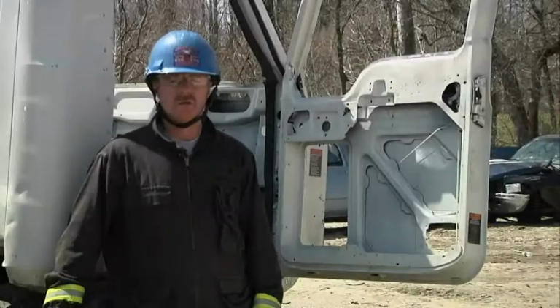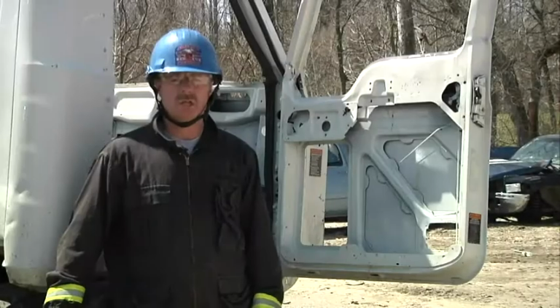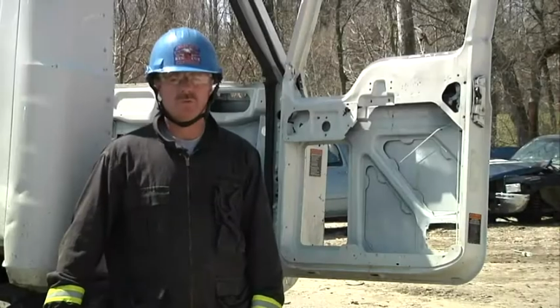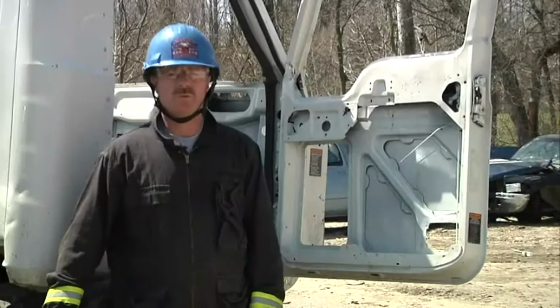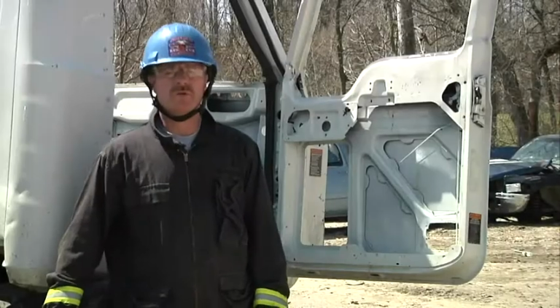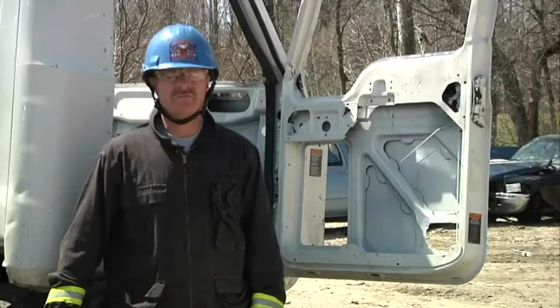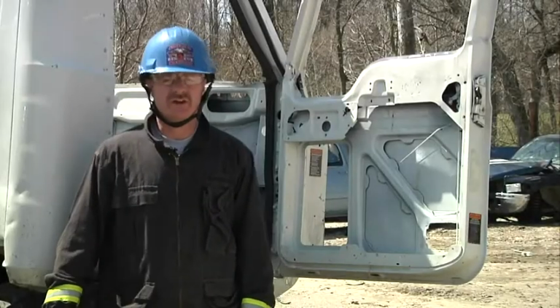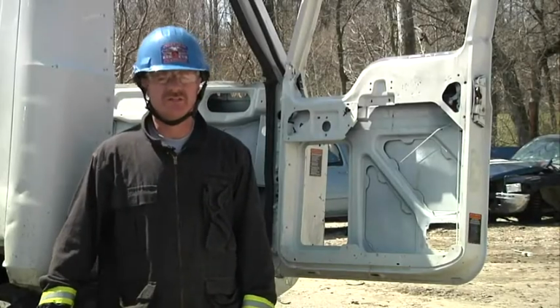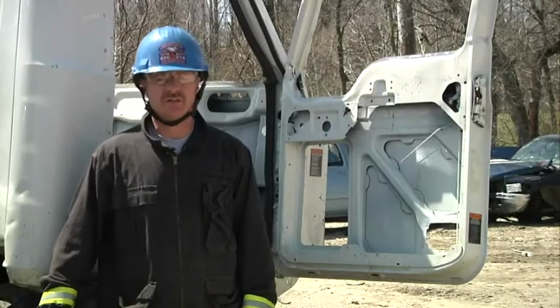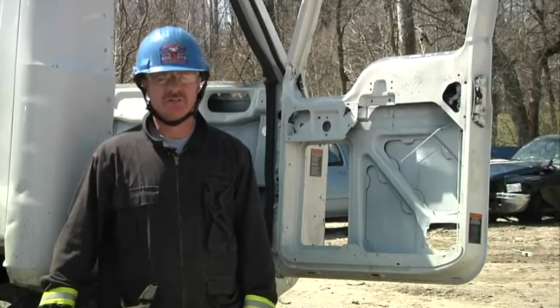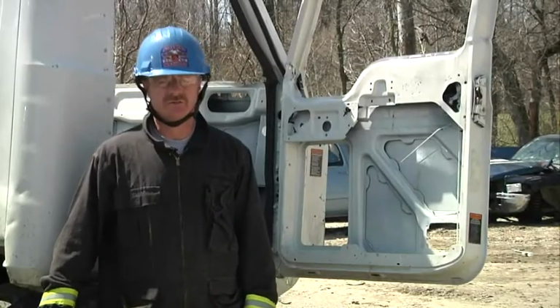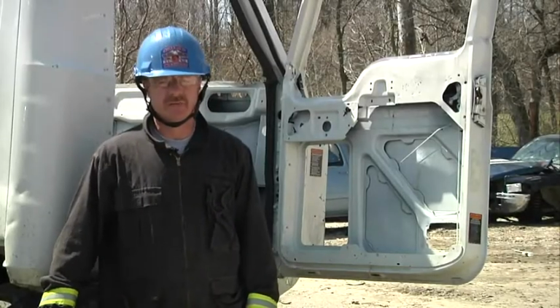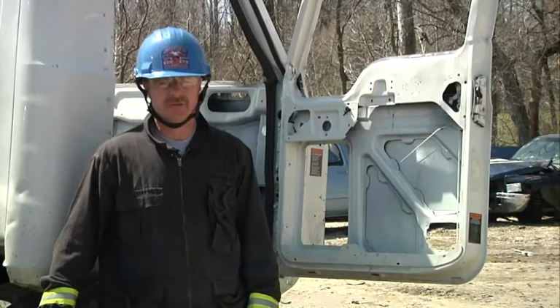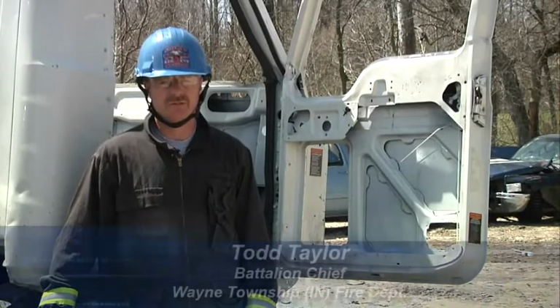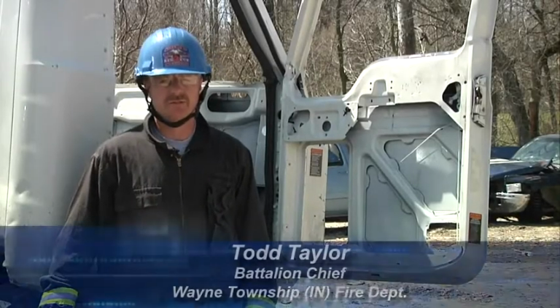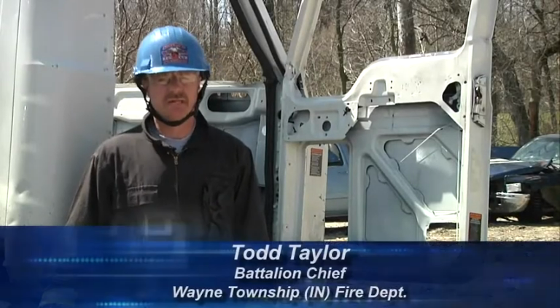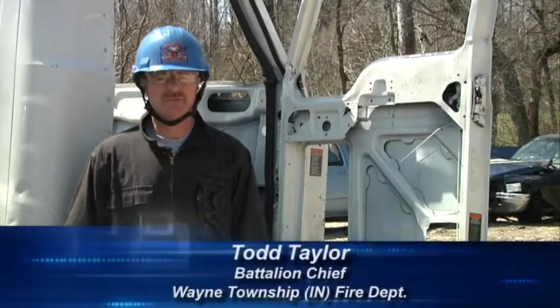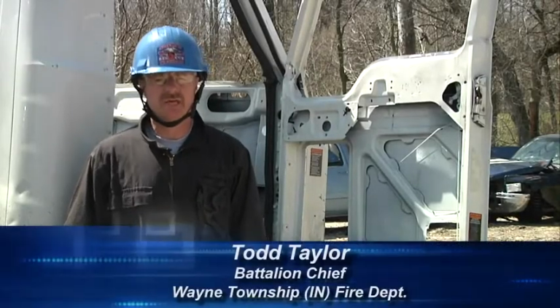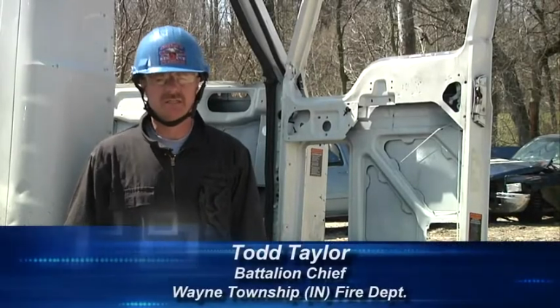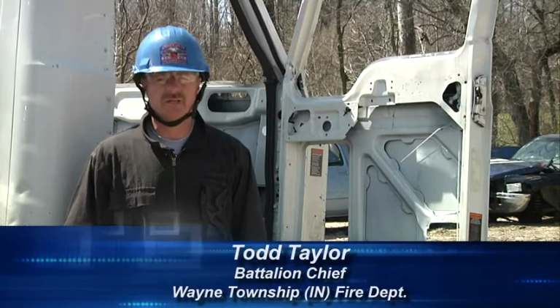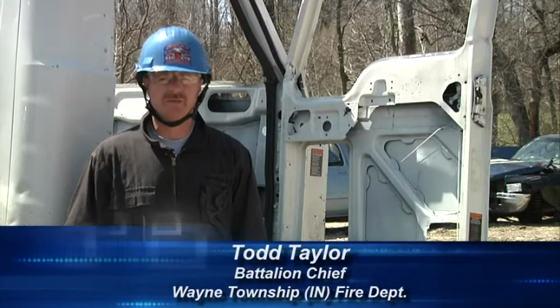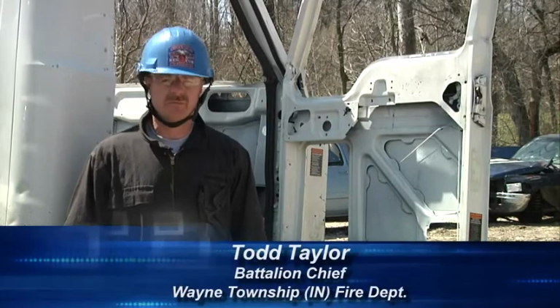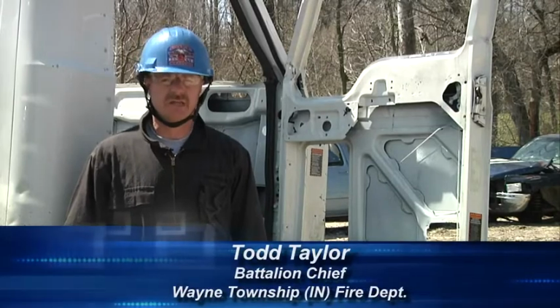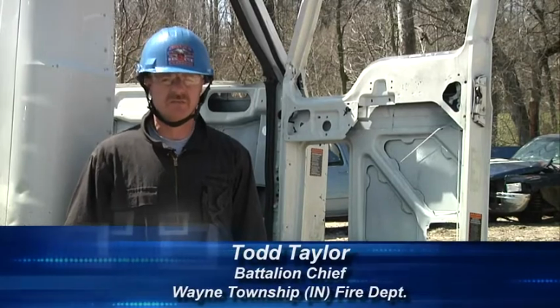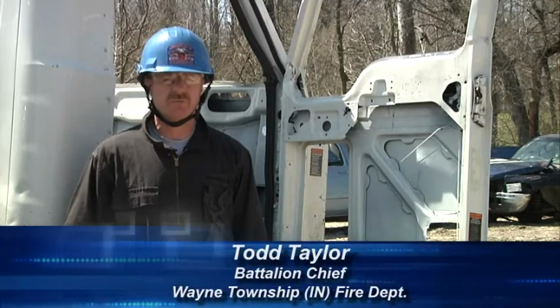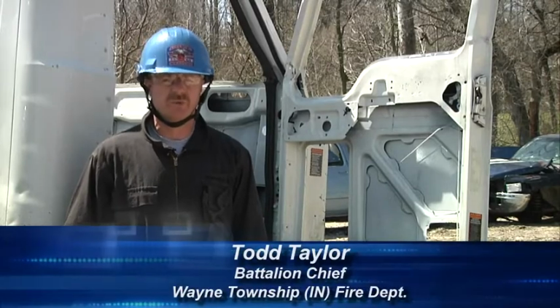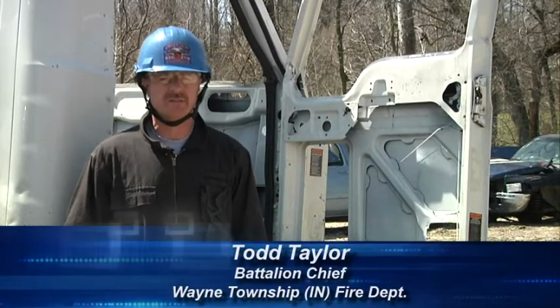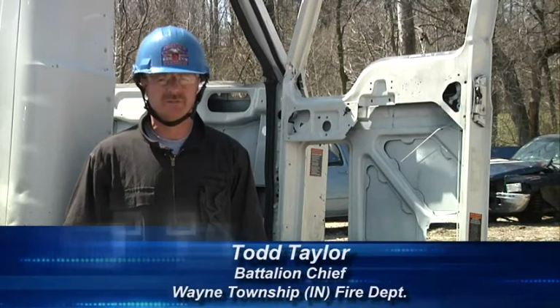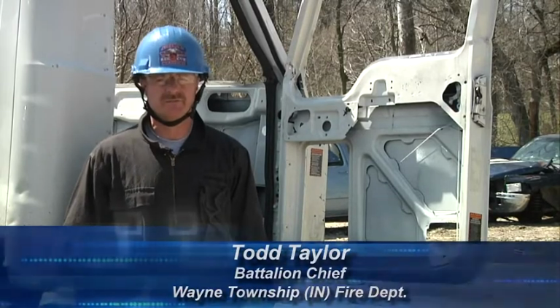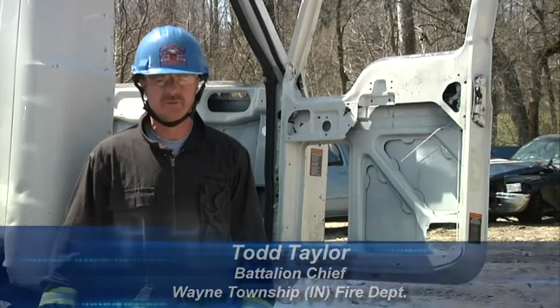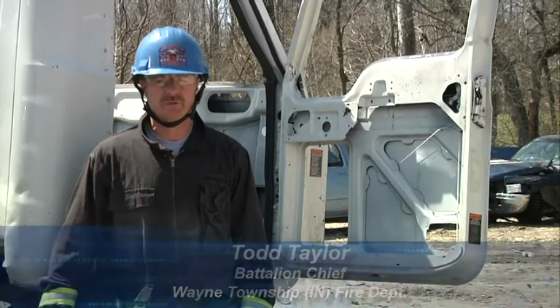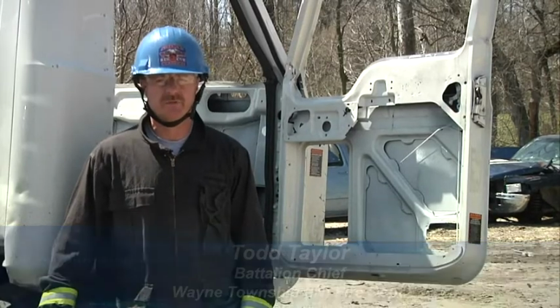Hello and welcome to Fire Engineering's Training Minutes. My name is Todd Taylor. I'm Battalion Chief of the Wayne Township Fire Department.